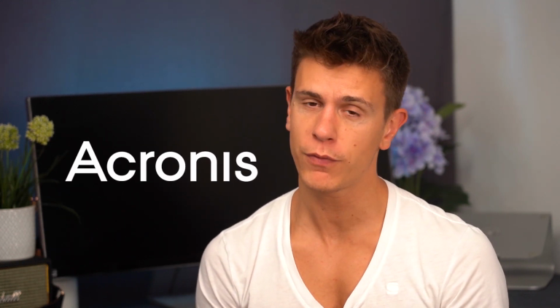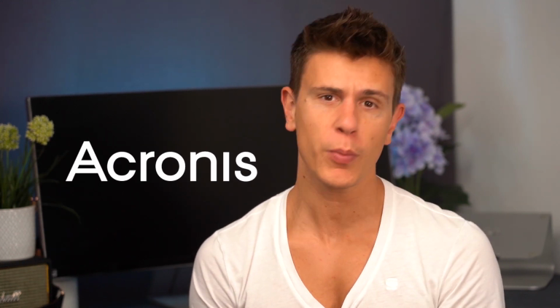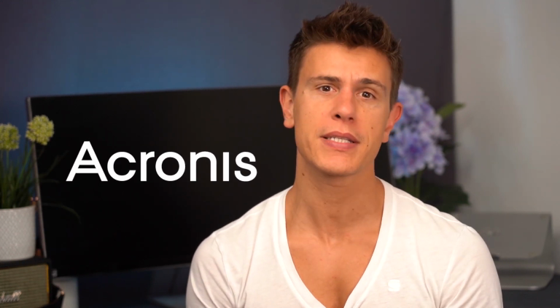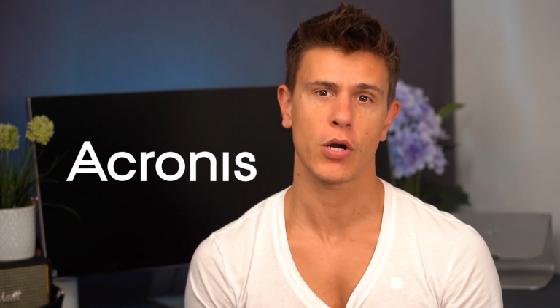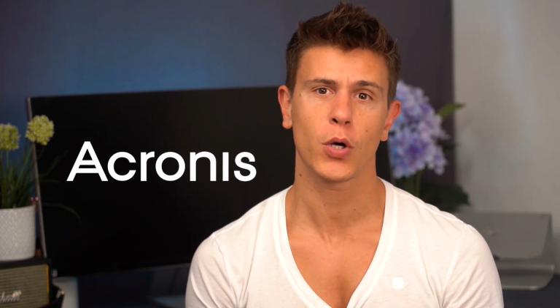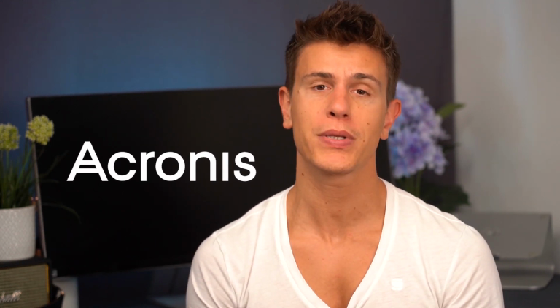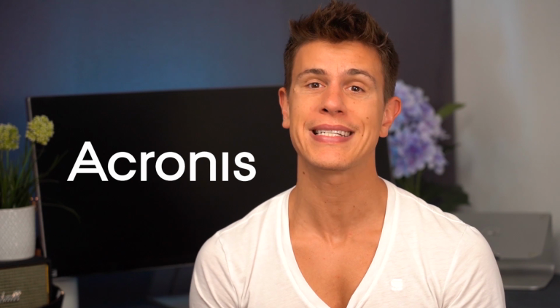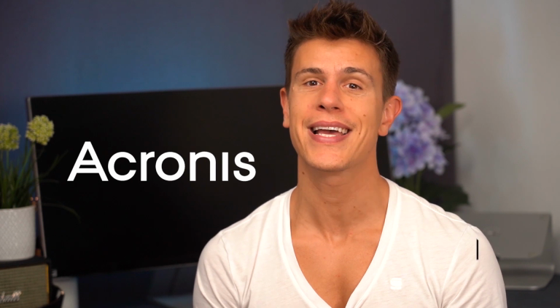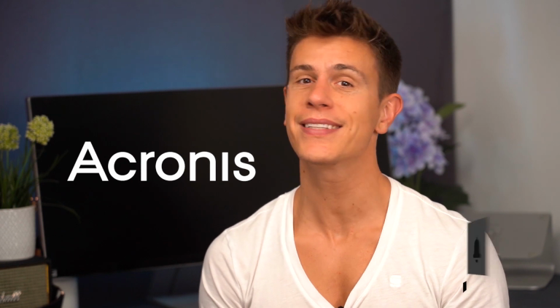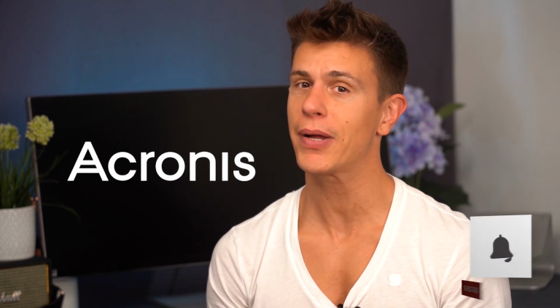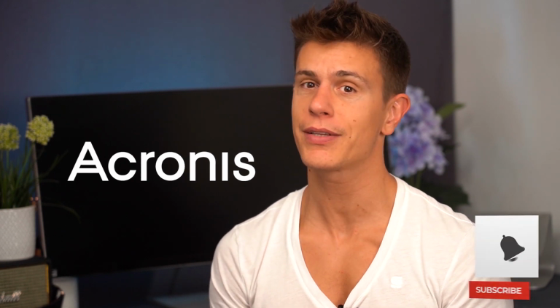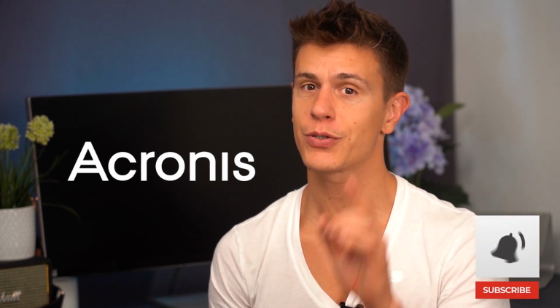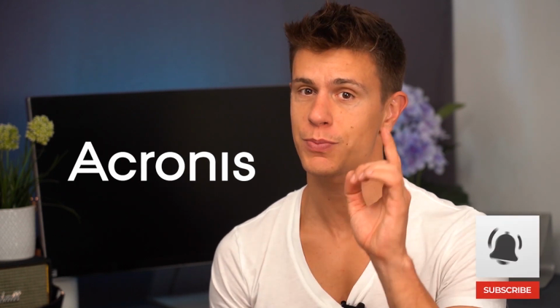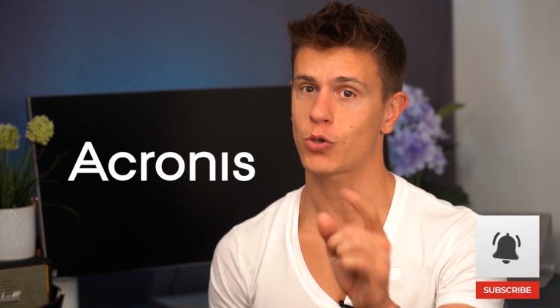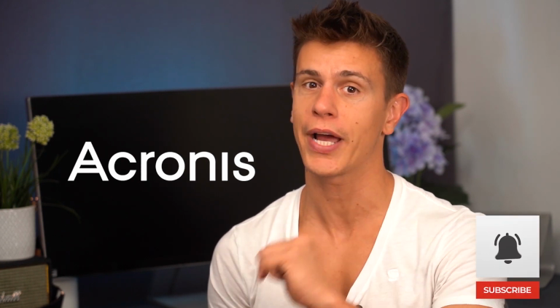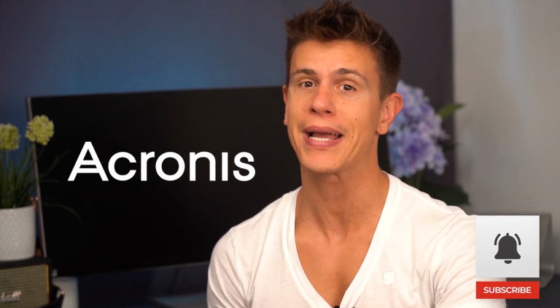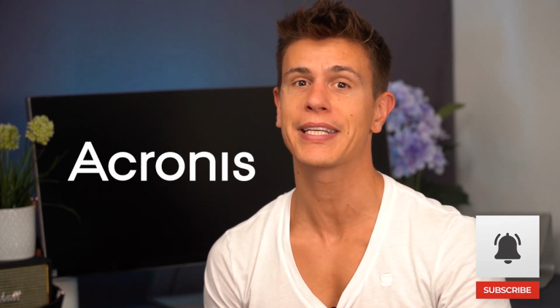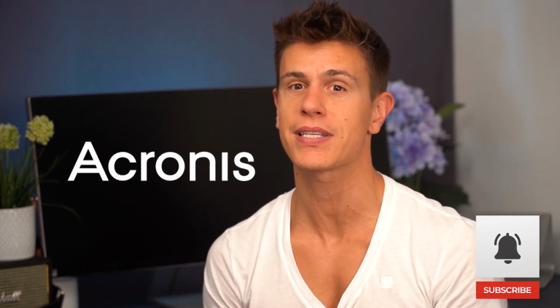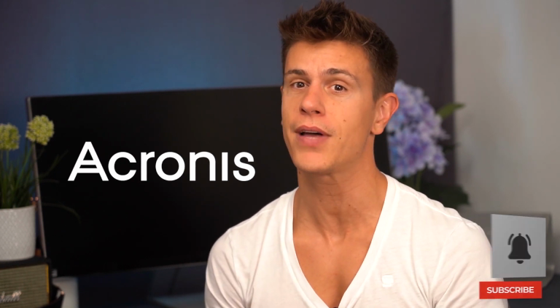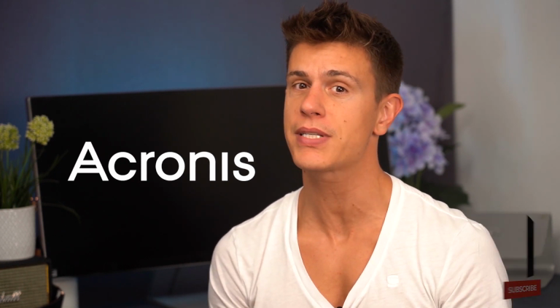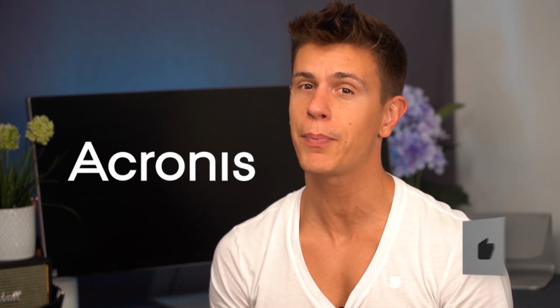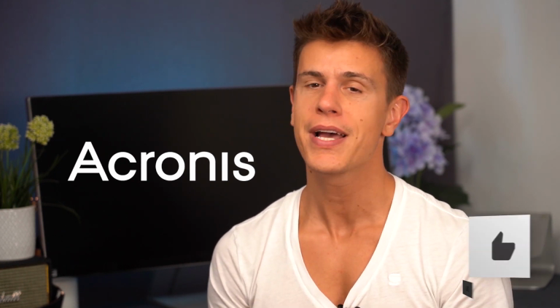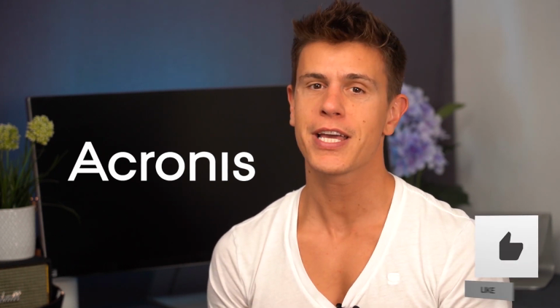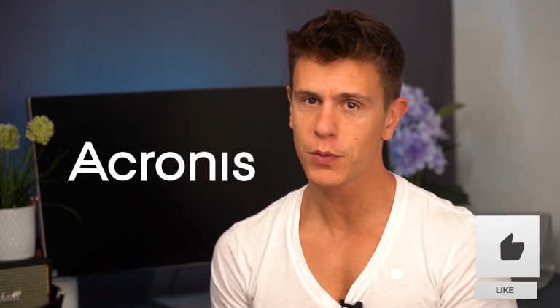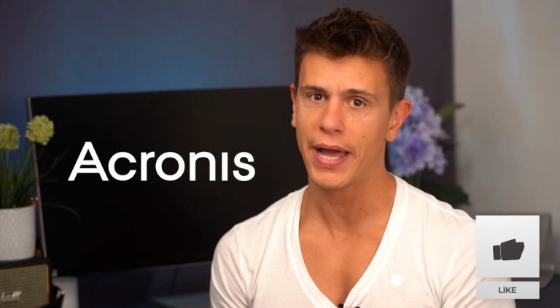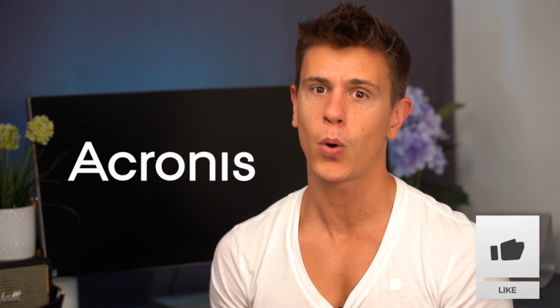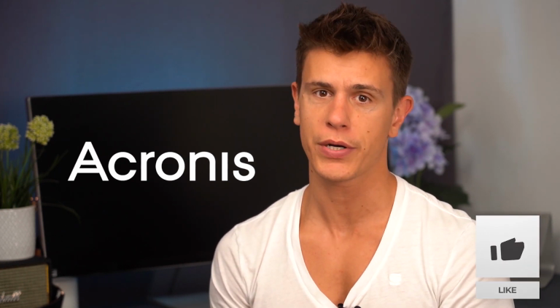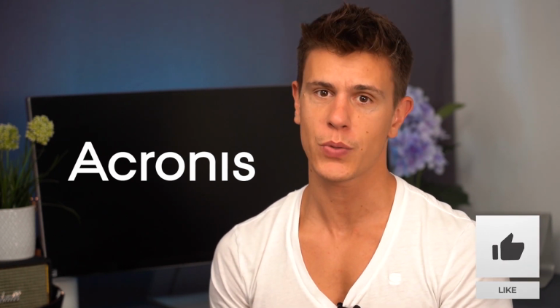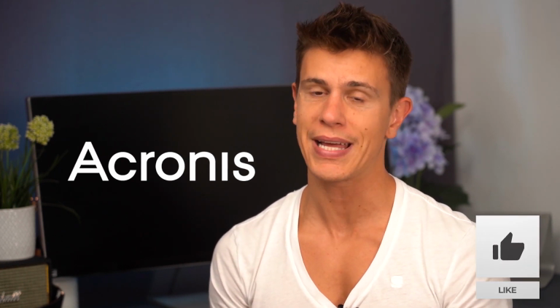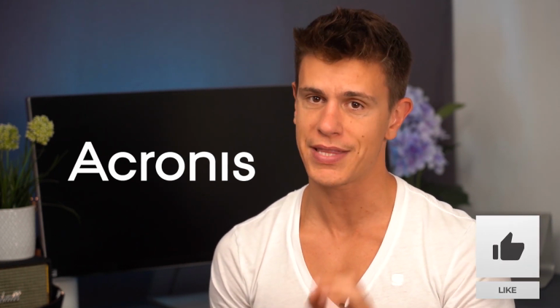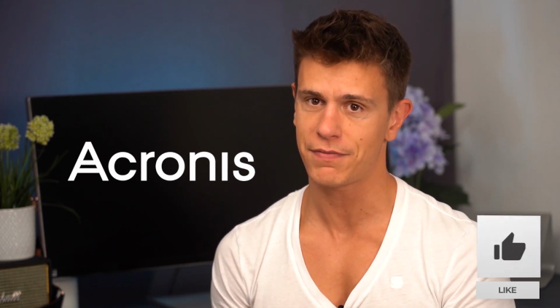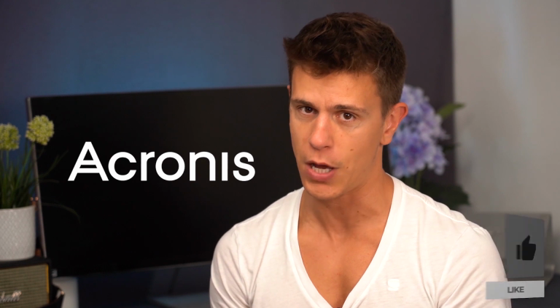Before we get started though, please hit the bell to subscribe and give us a thumbs up if you like what we're doing in this video.